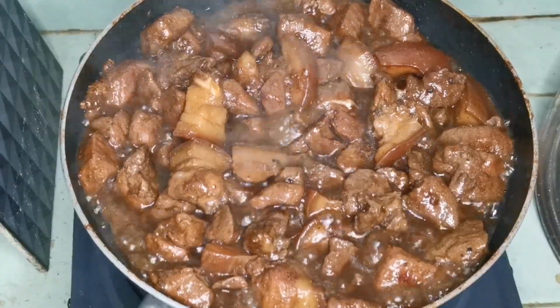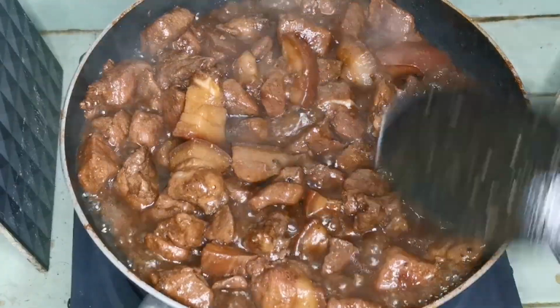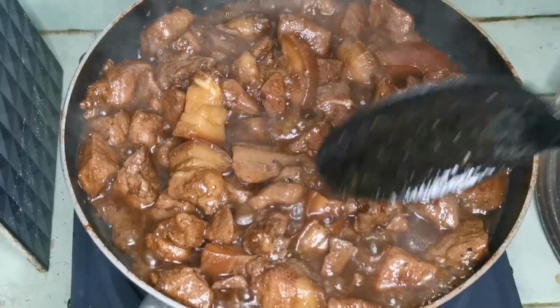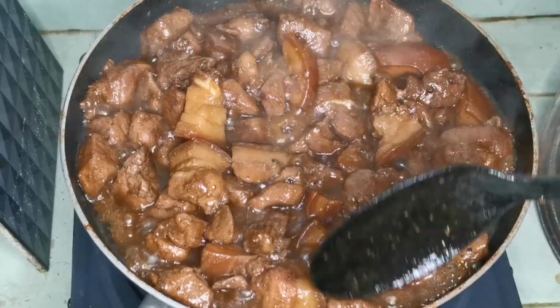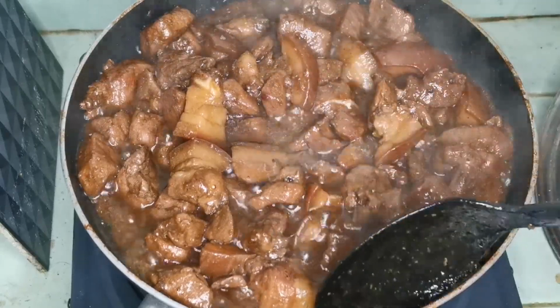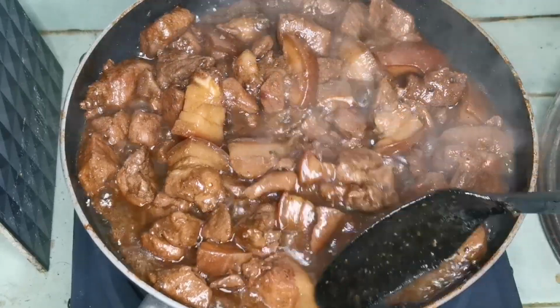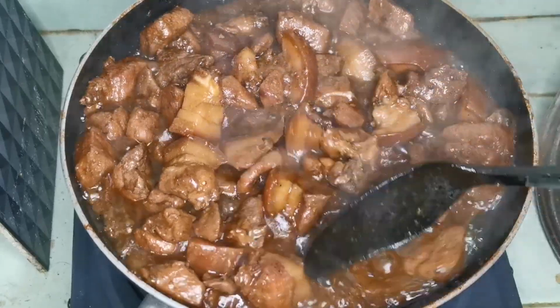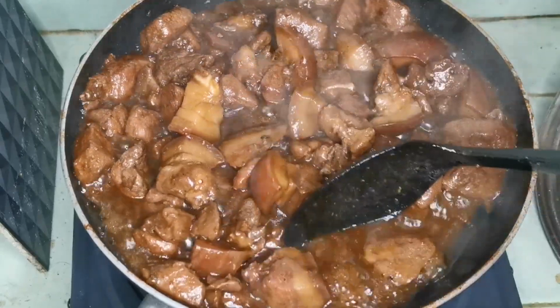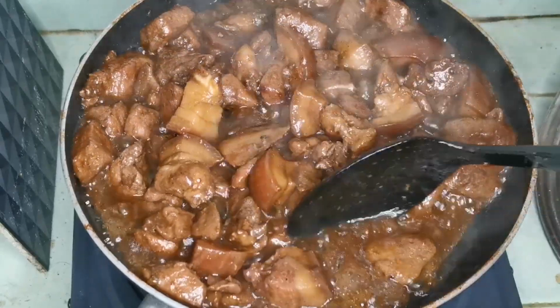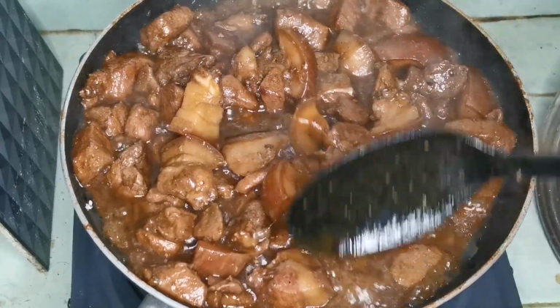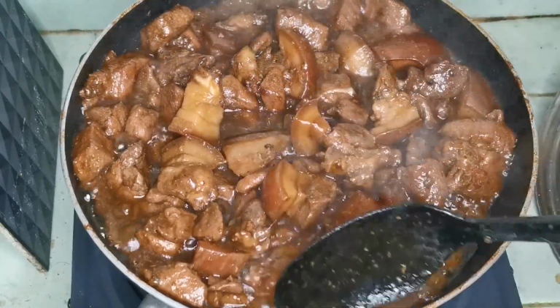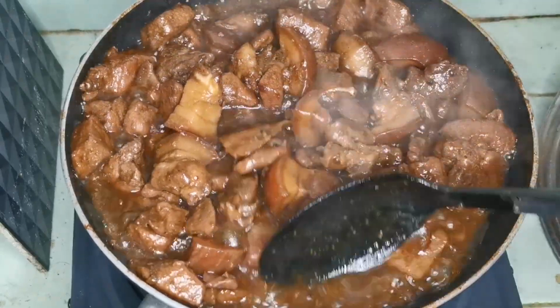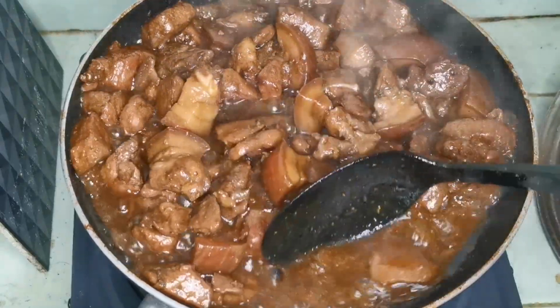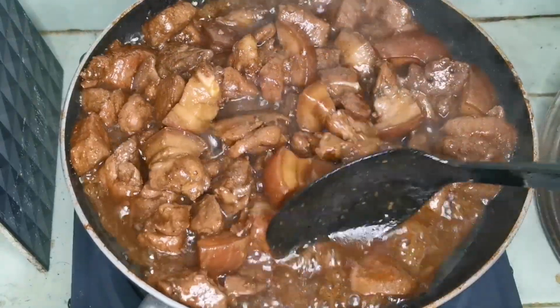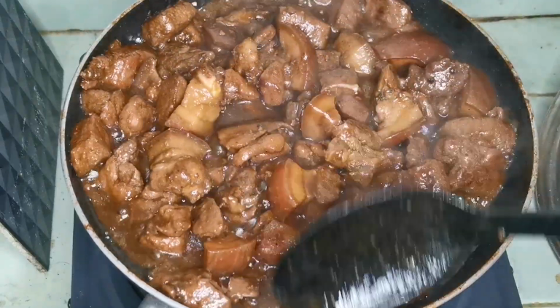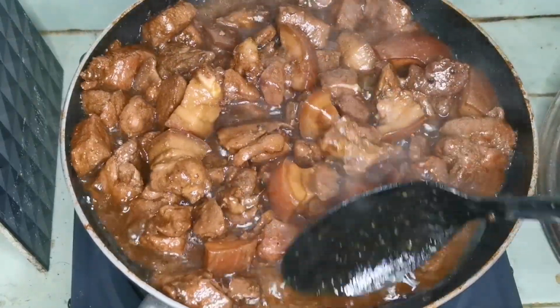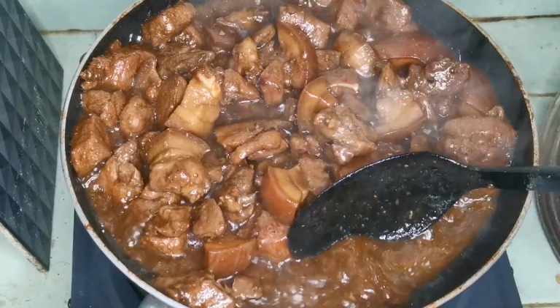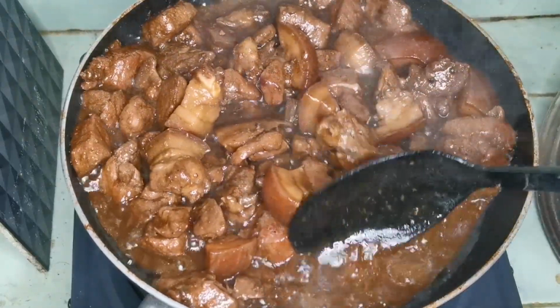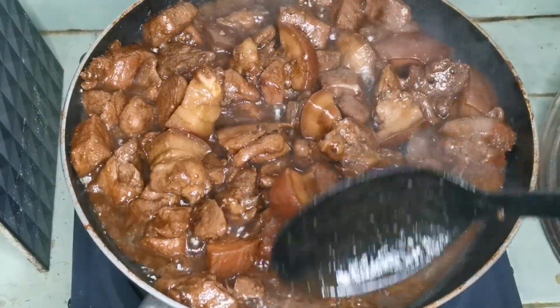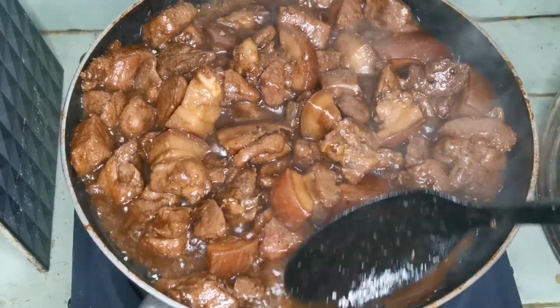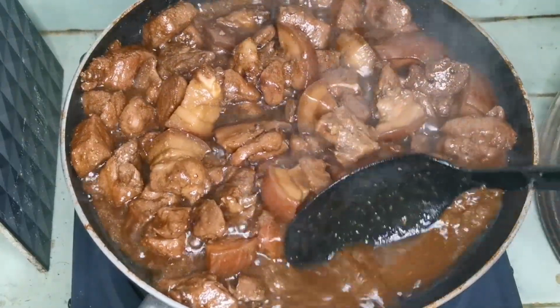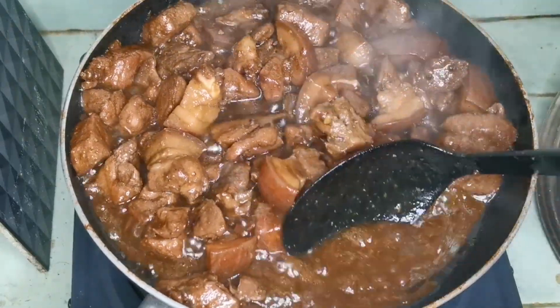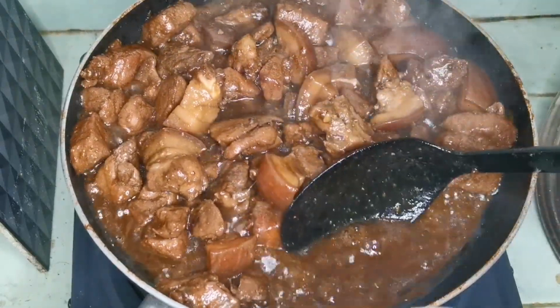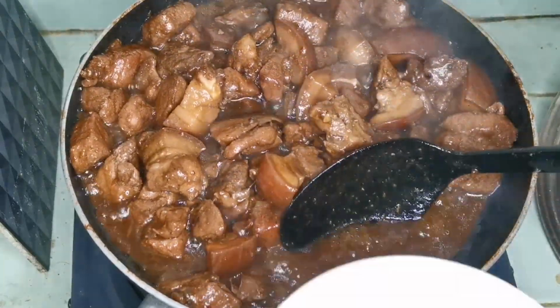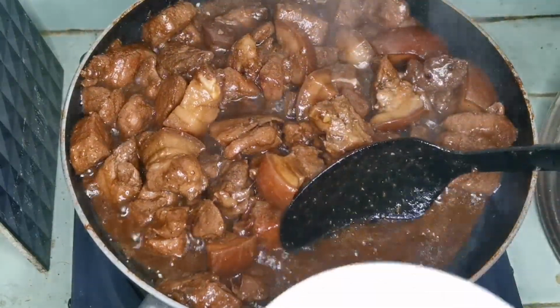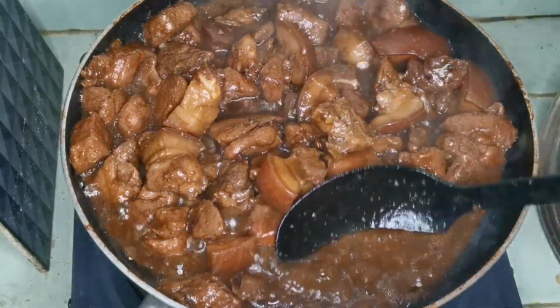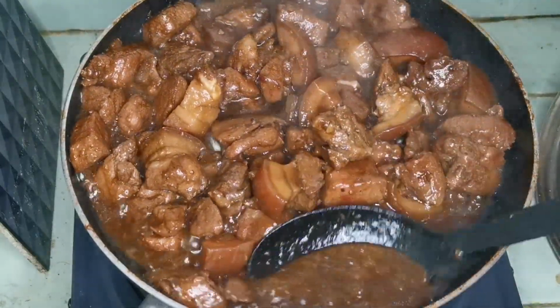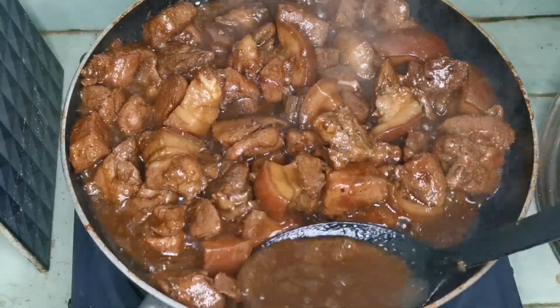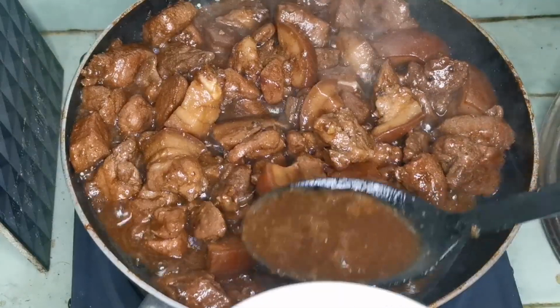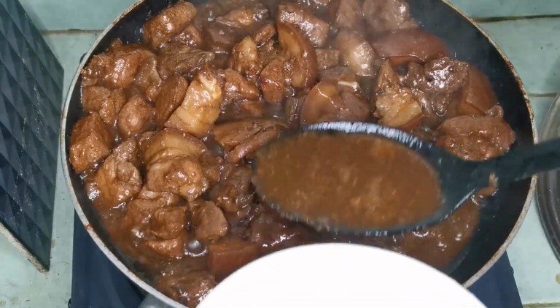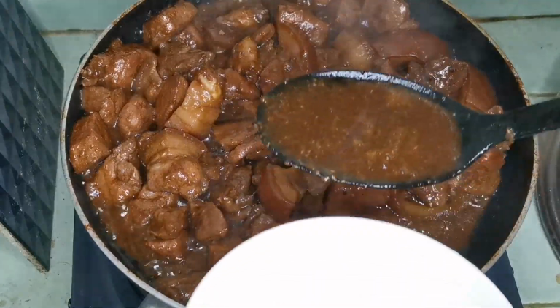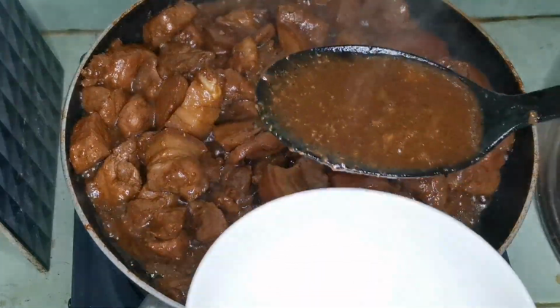Yan, gagawin niyan mga kabibi para talagang magmamantika, ibubukod niyo yung sabaw, aalisin niyo yung sabaw.